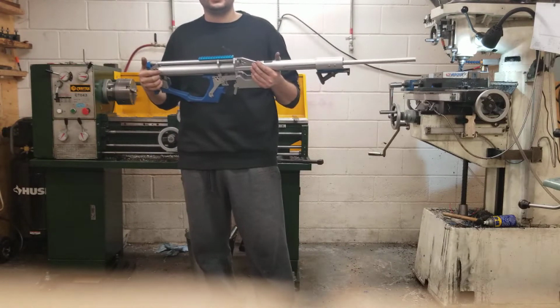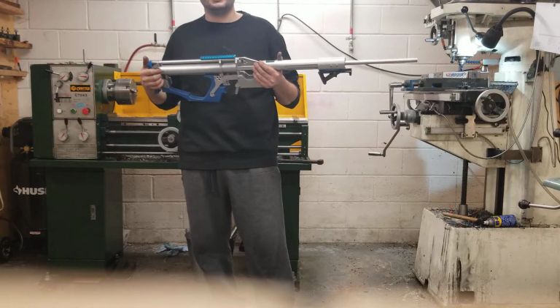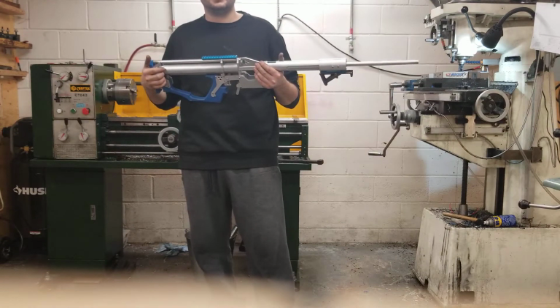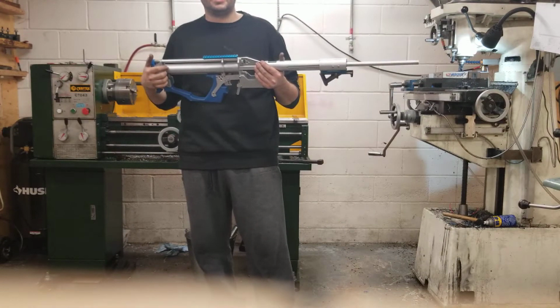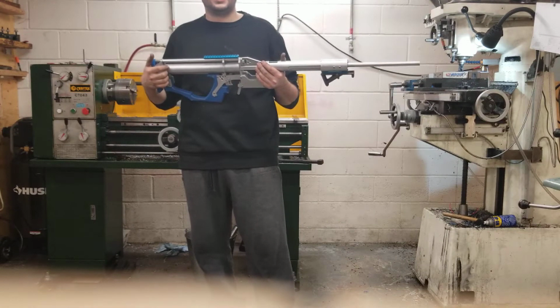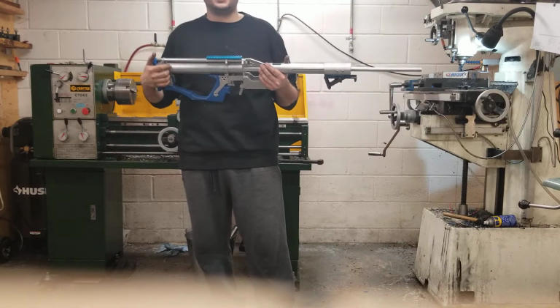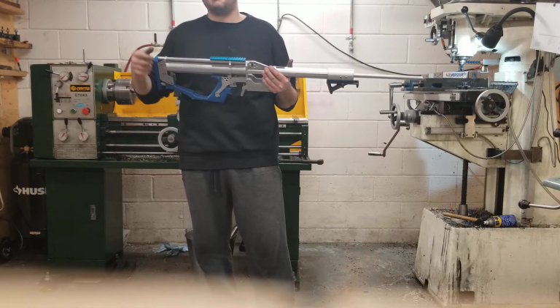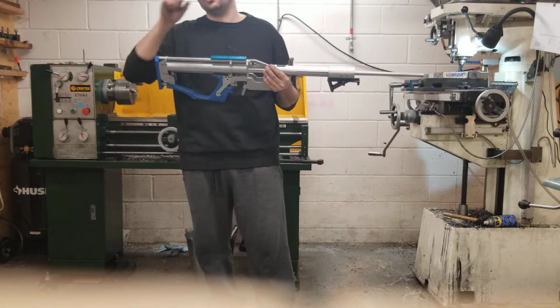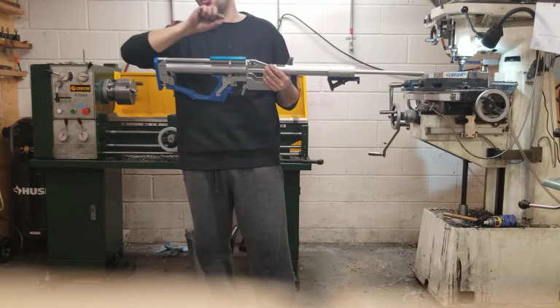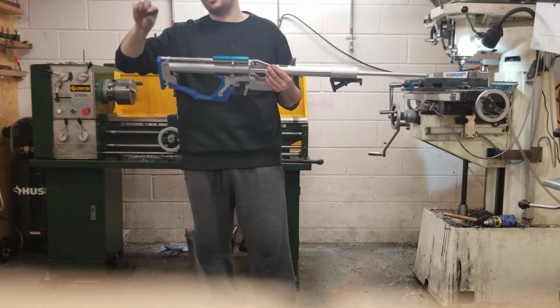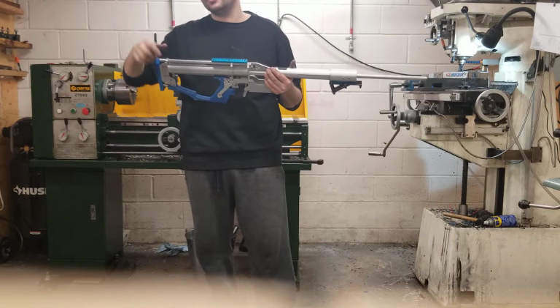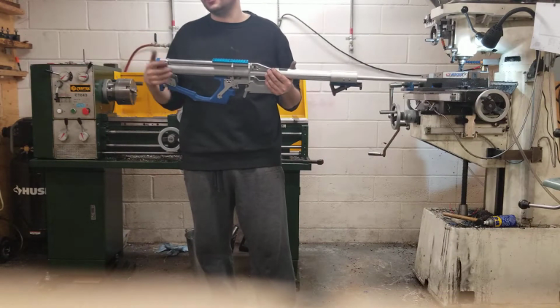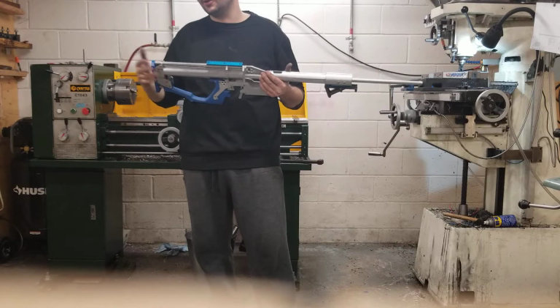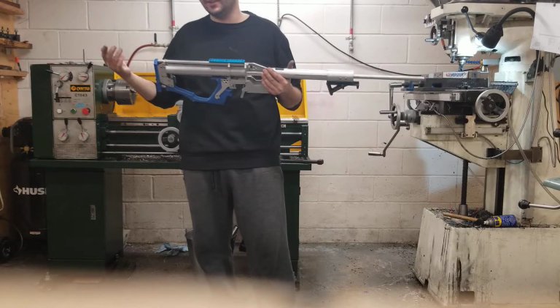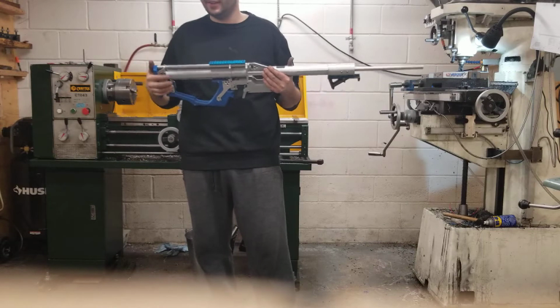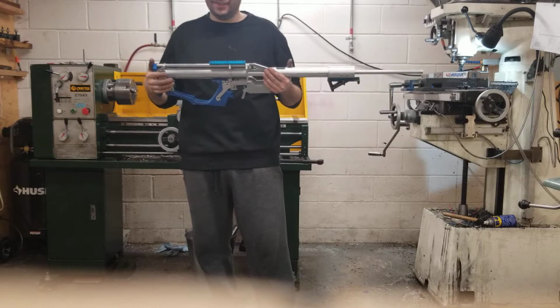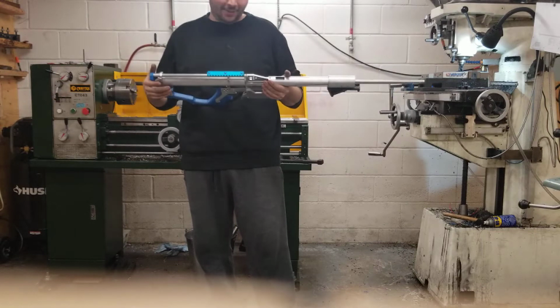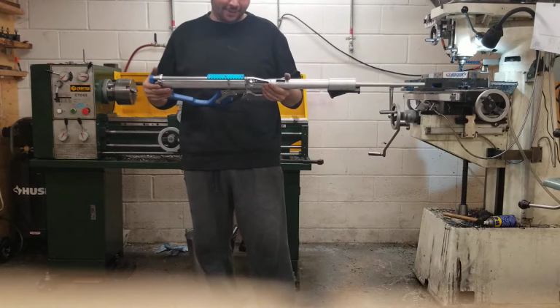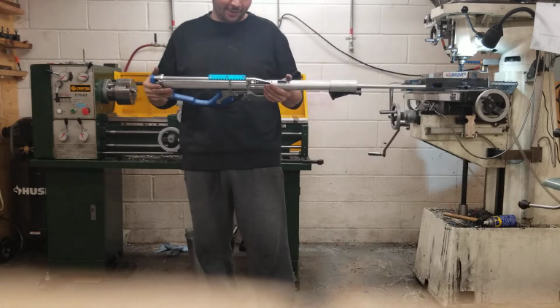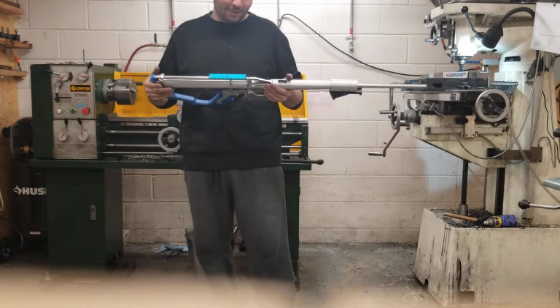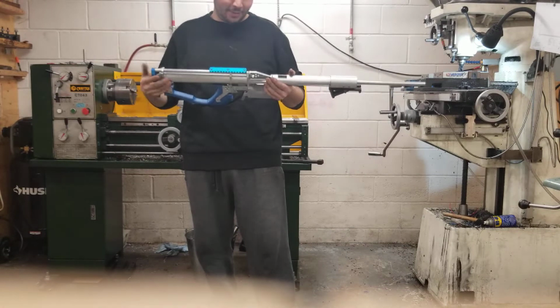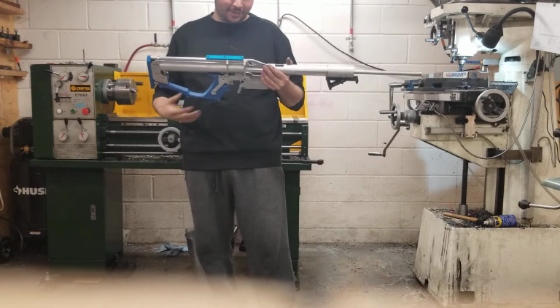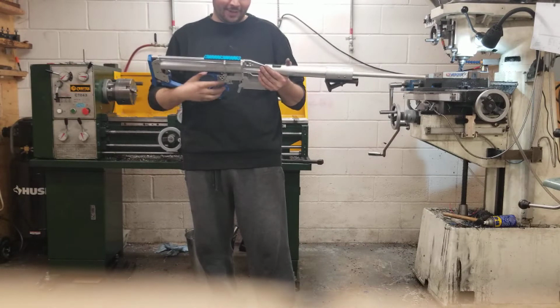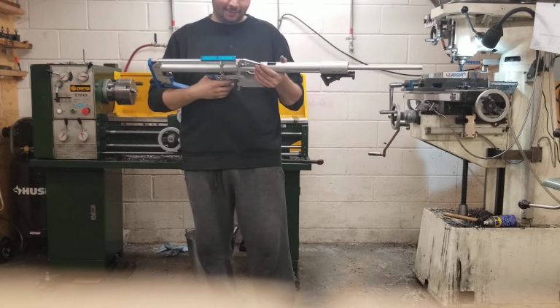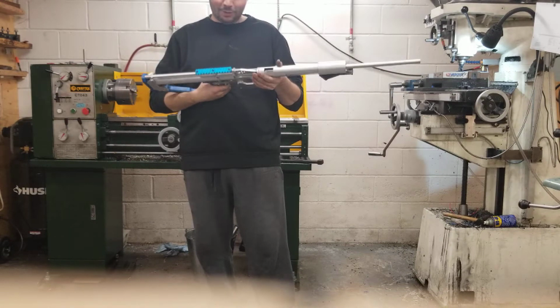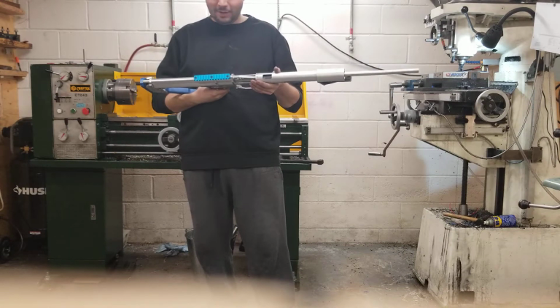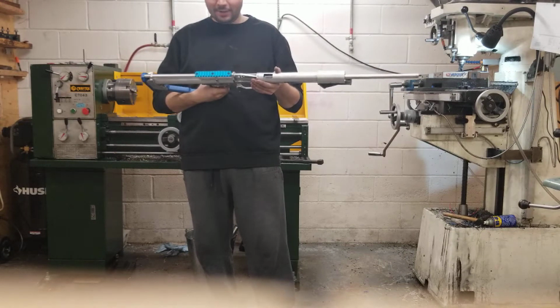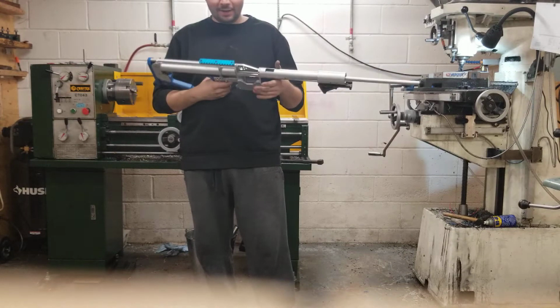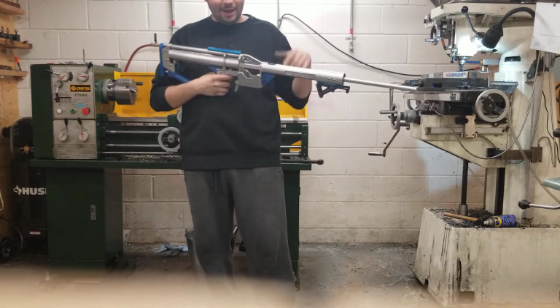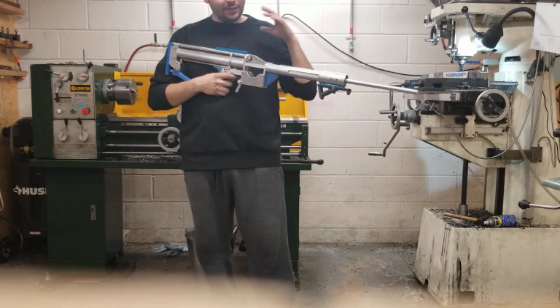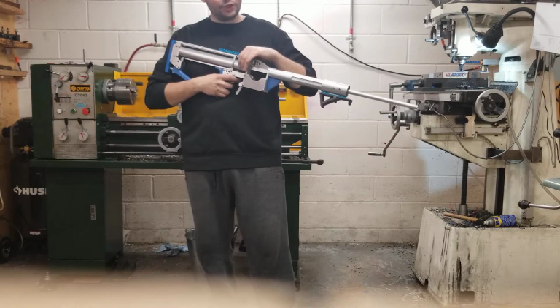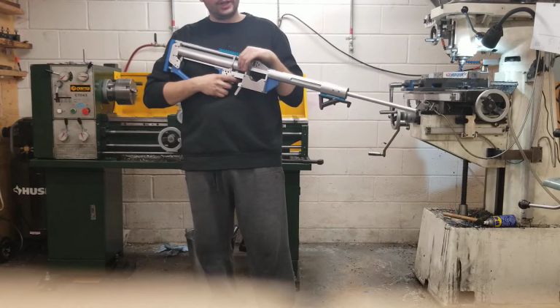Powder coating was cheaper but still about $200, so forget about that. I also thought about getting it zinc plated since mine is steel, but the plating shop emailed back in all caps: 'No guns.' So it is what it is.